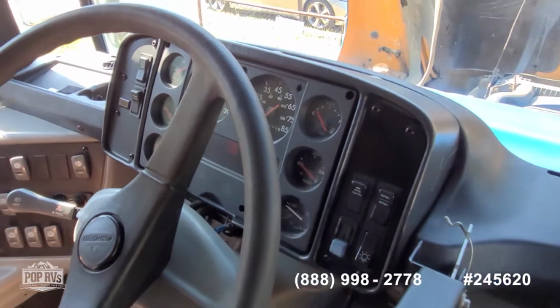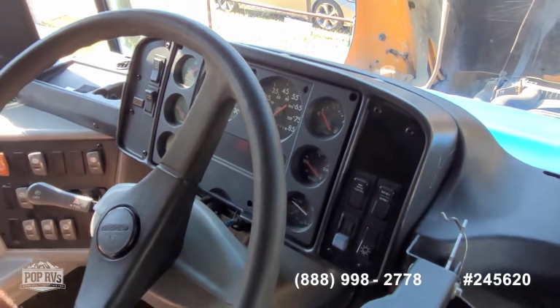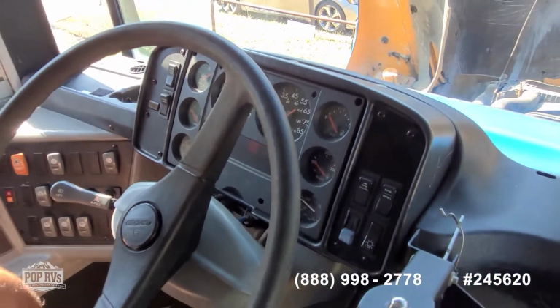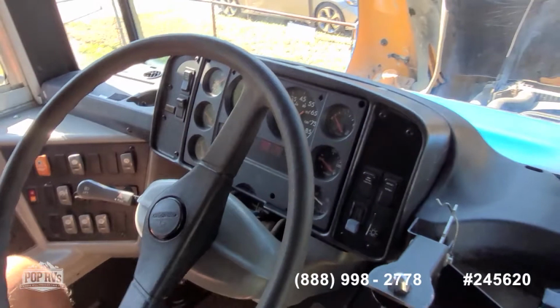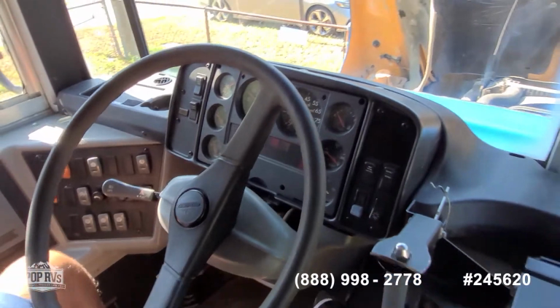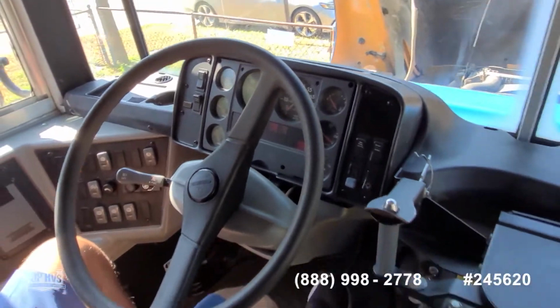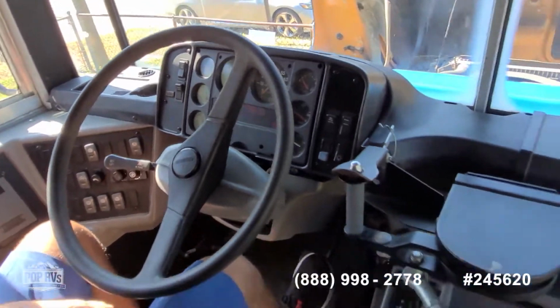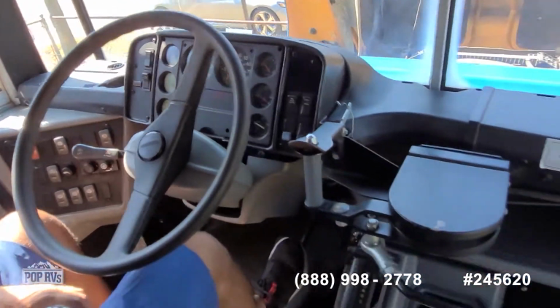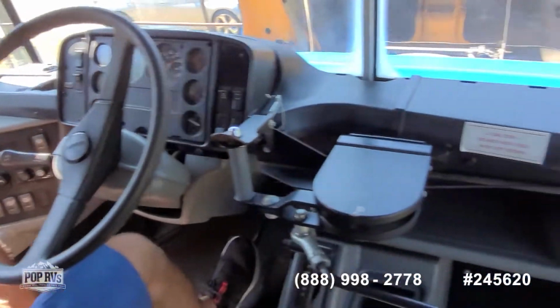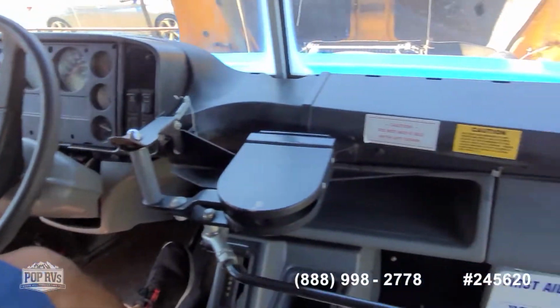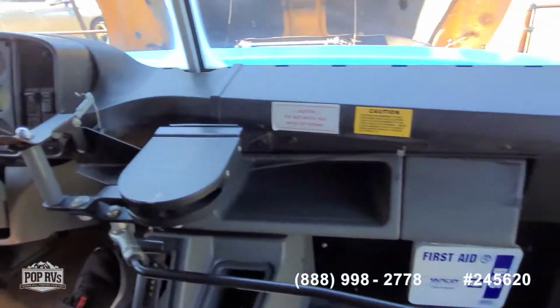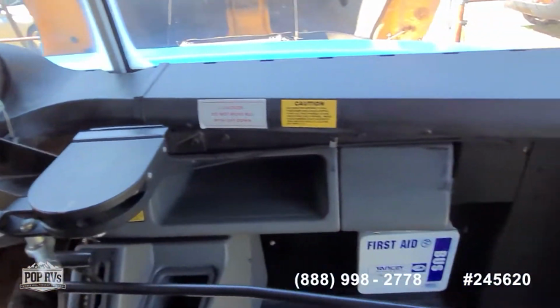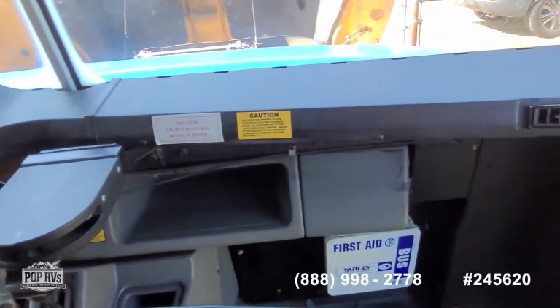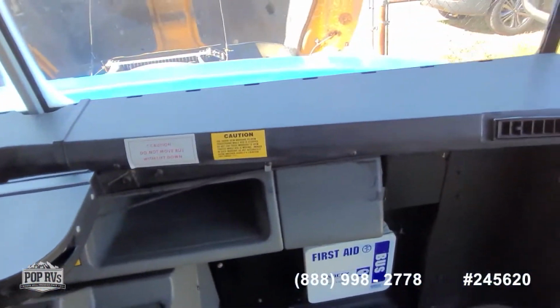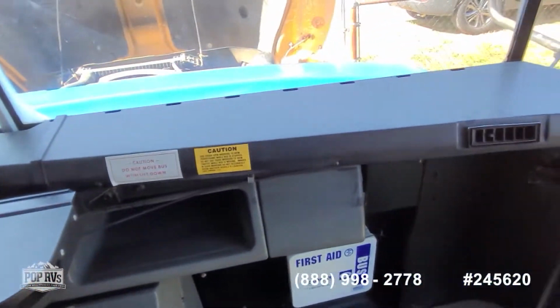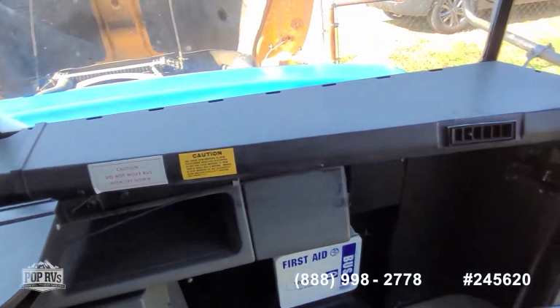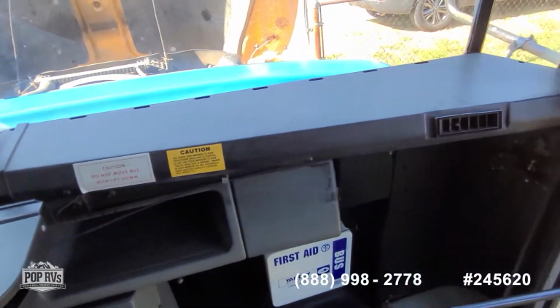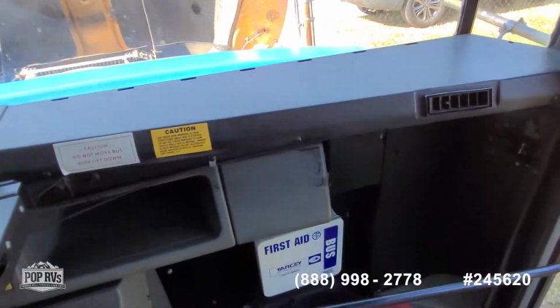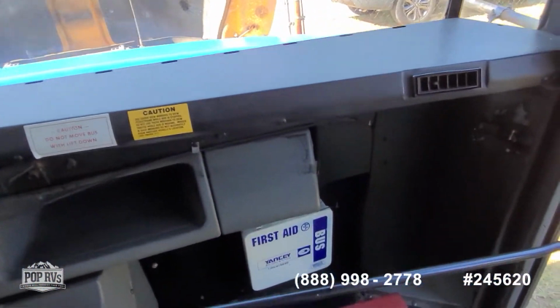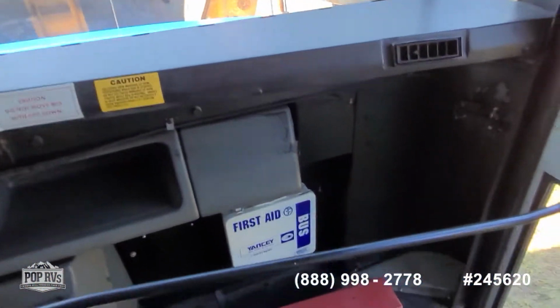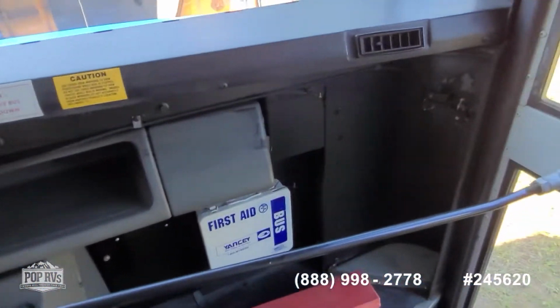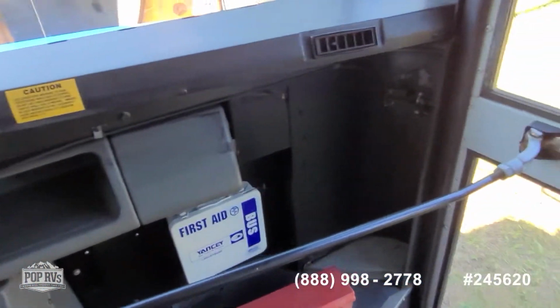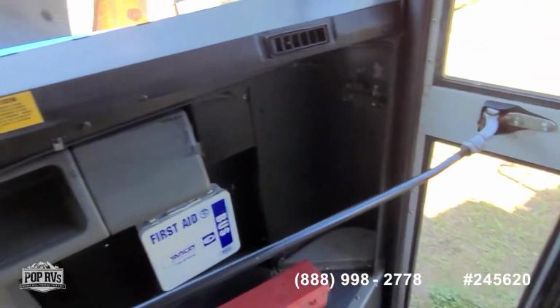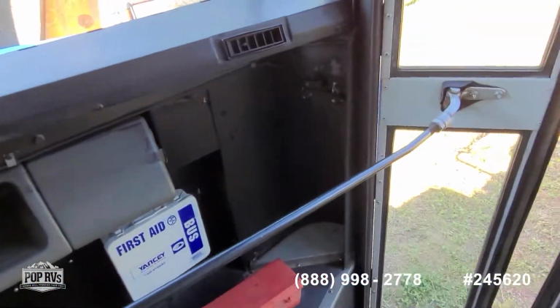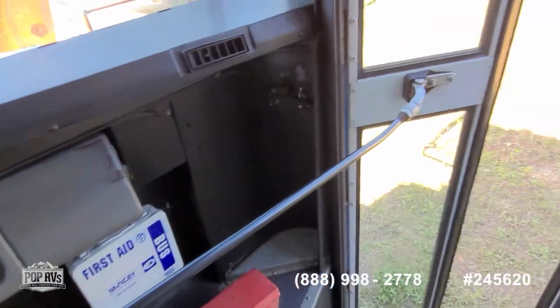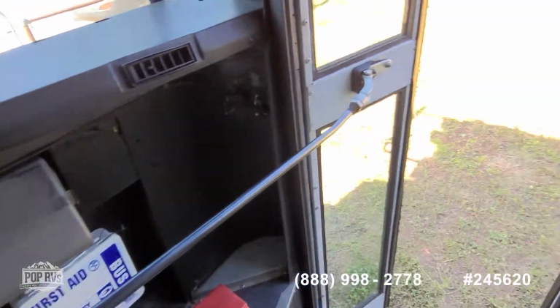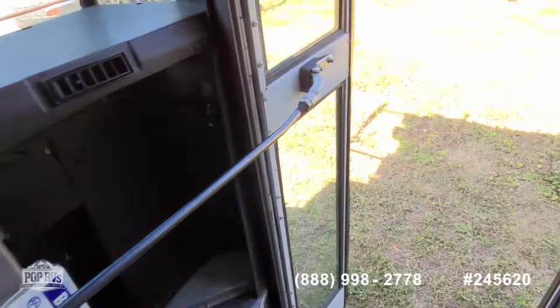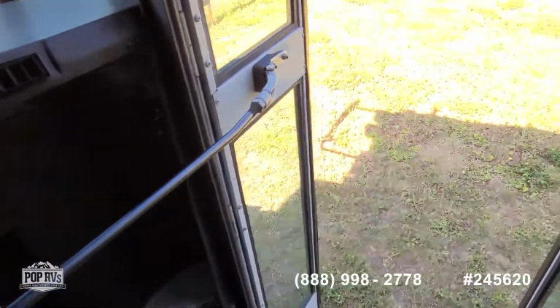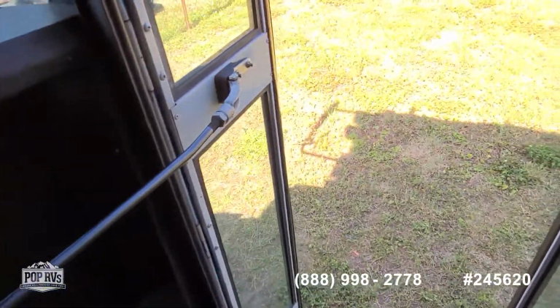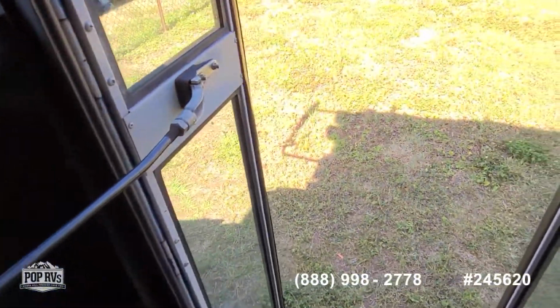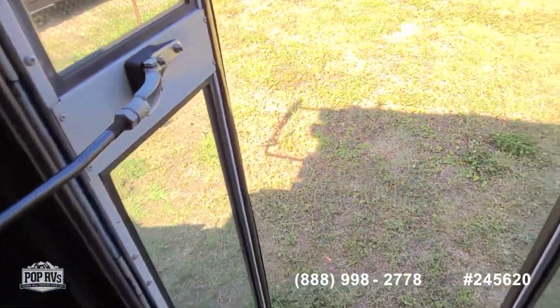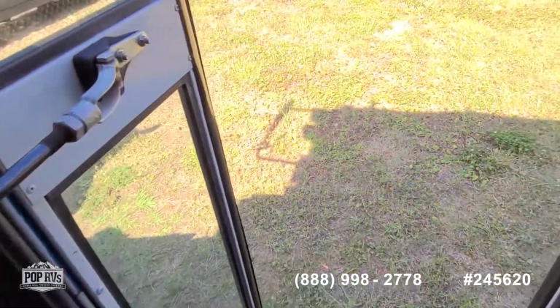That buzz is letting you know your parking brake is on. Check out the outside.